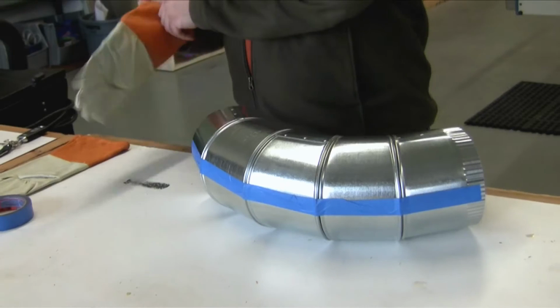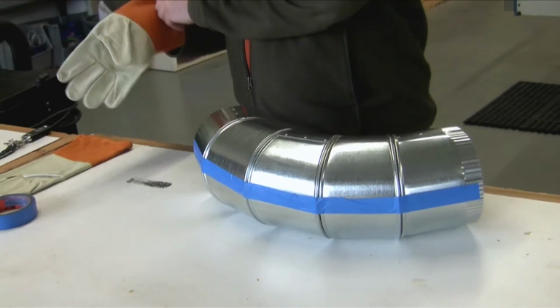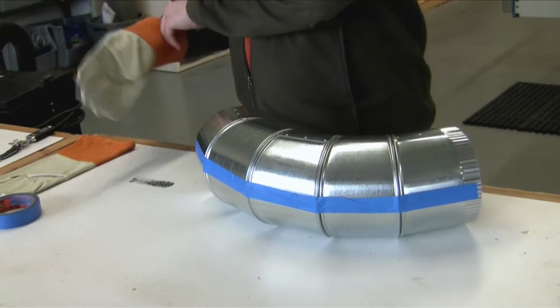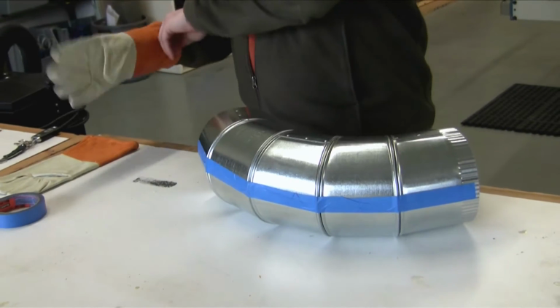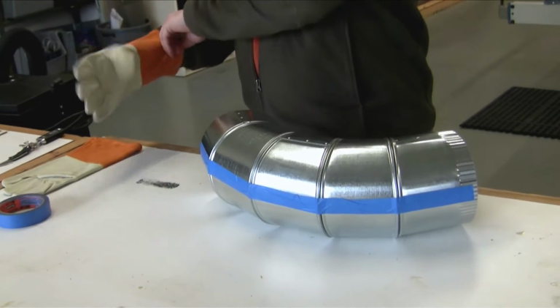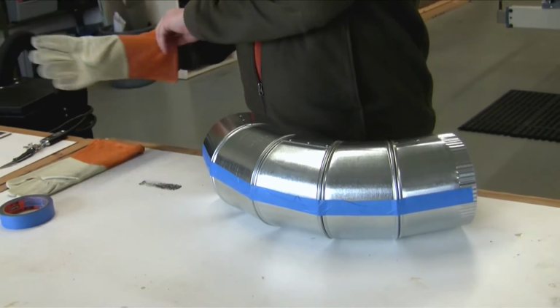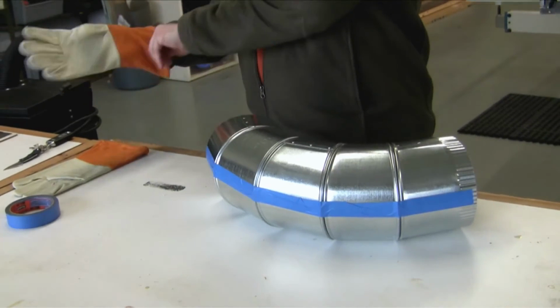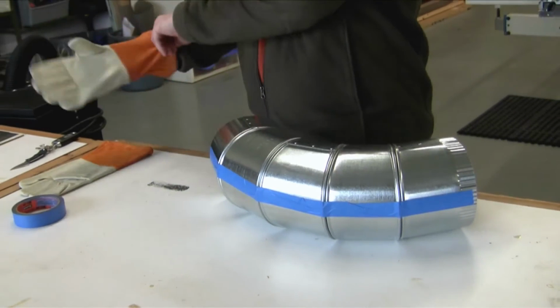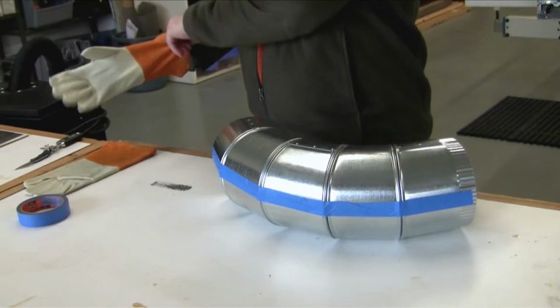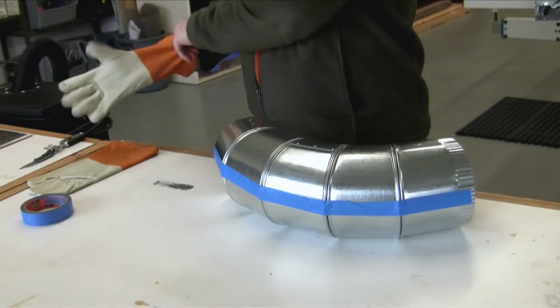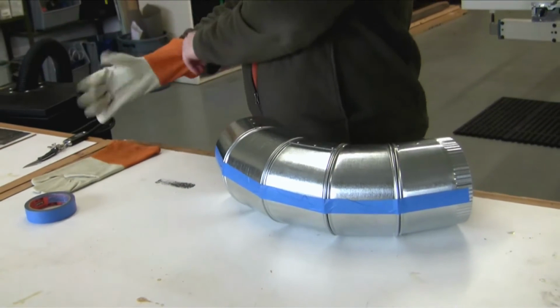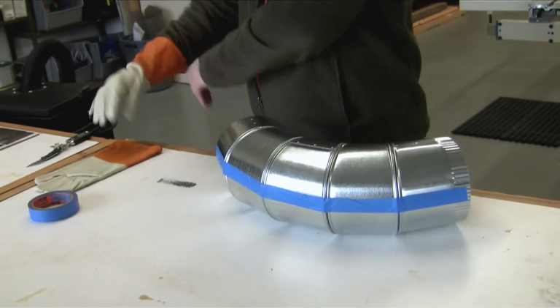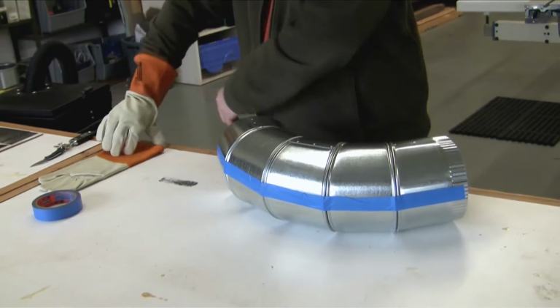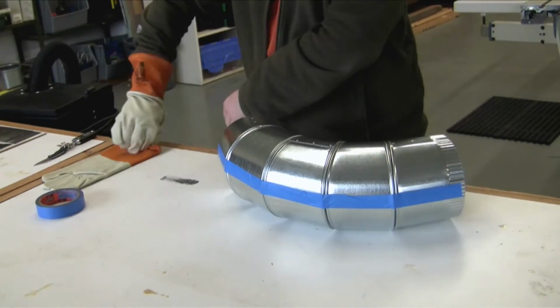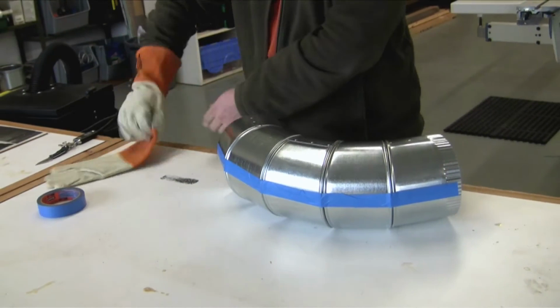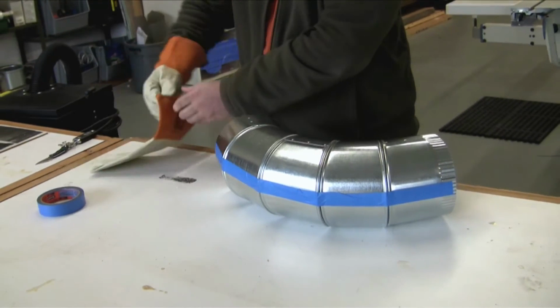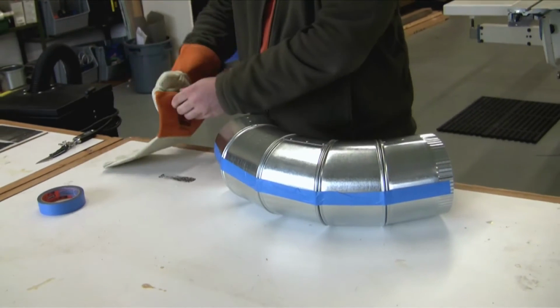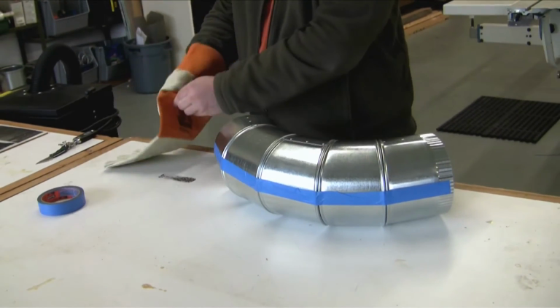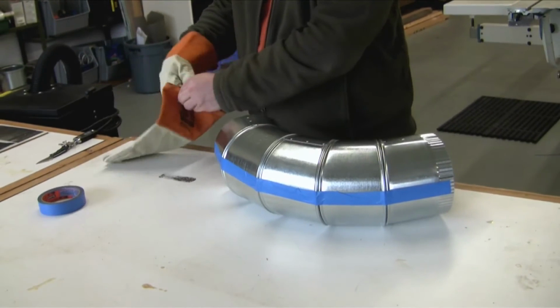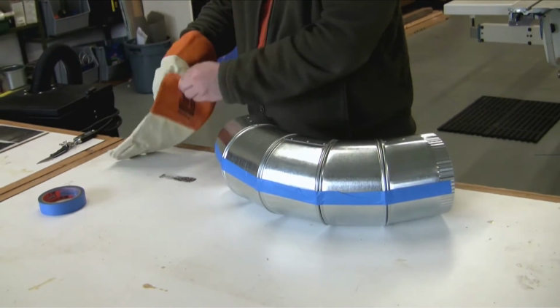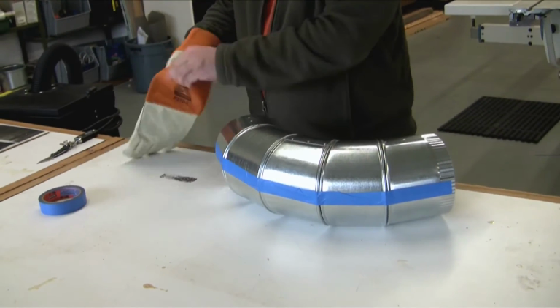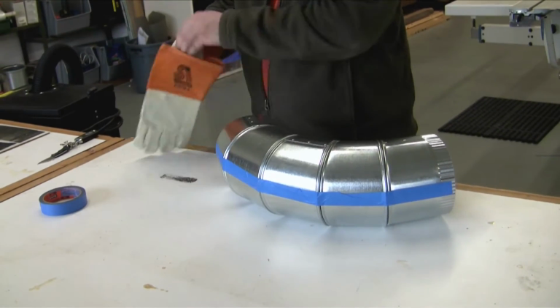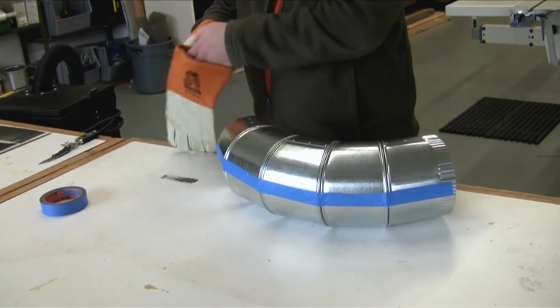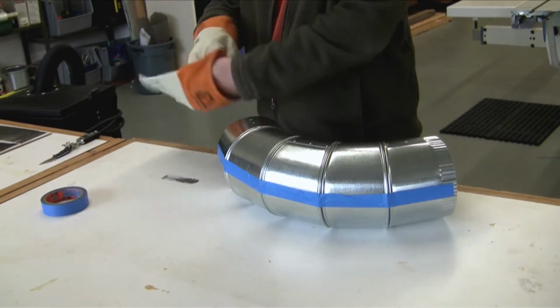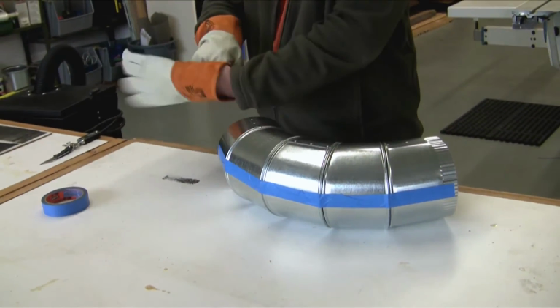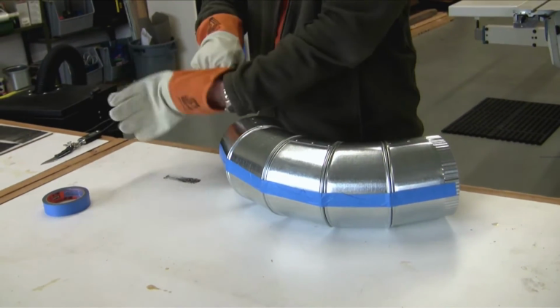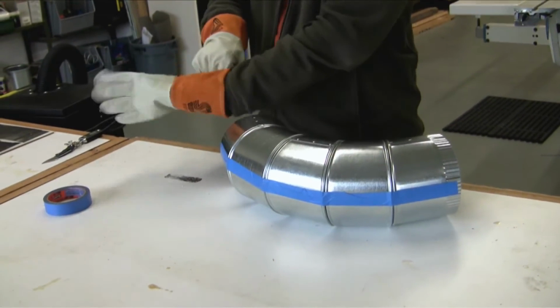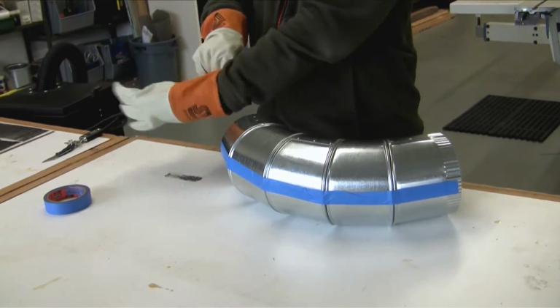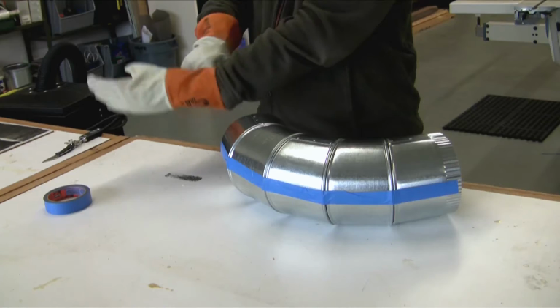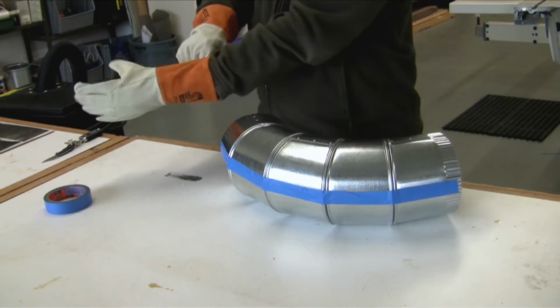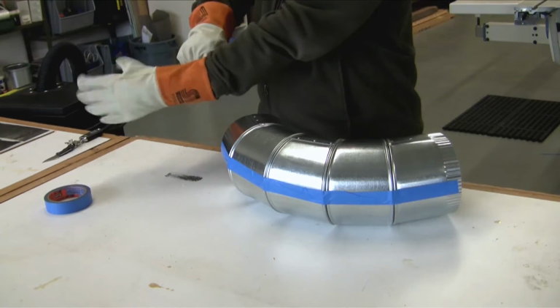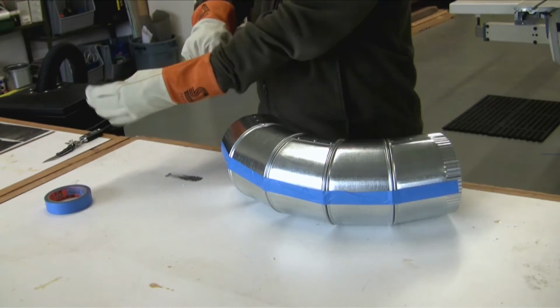You should always wear protective gloves while you are doing the adjustments. Sheet metal fittings can have very sharp edges.